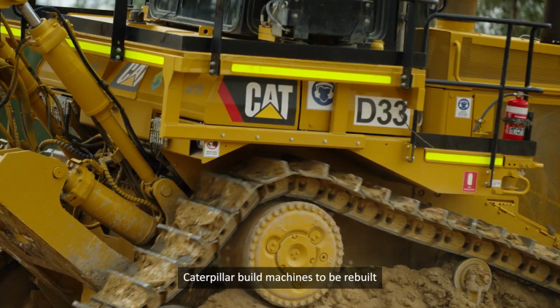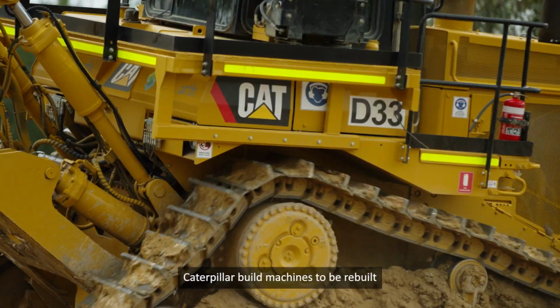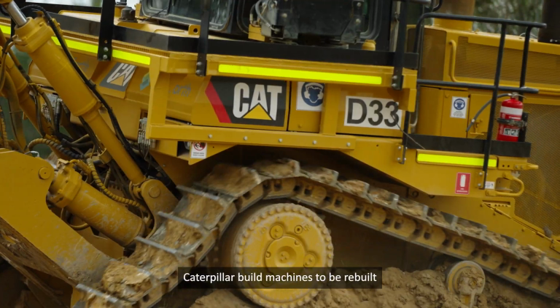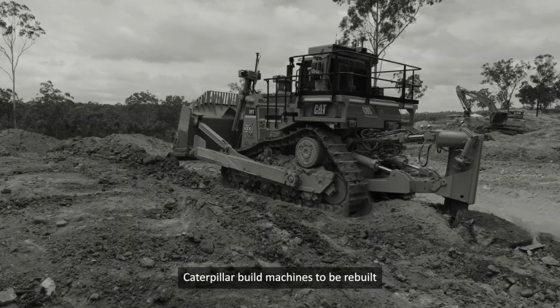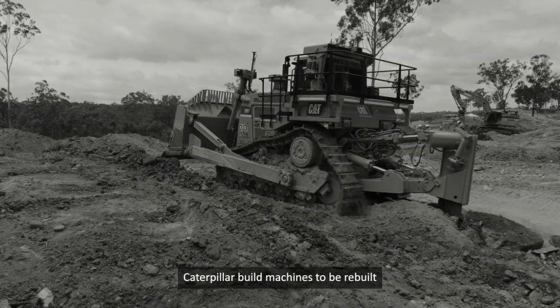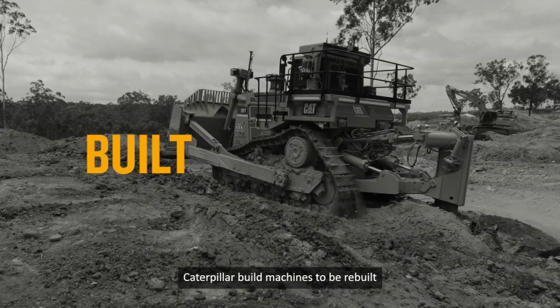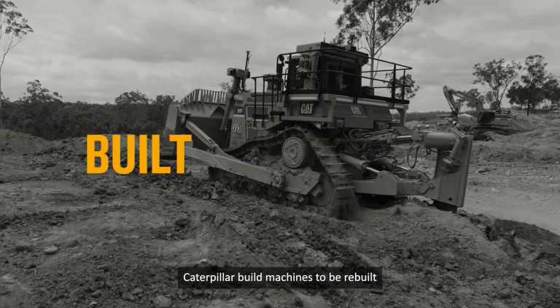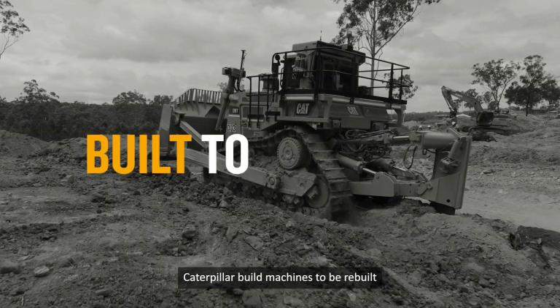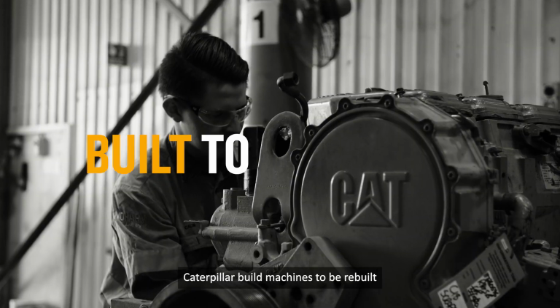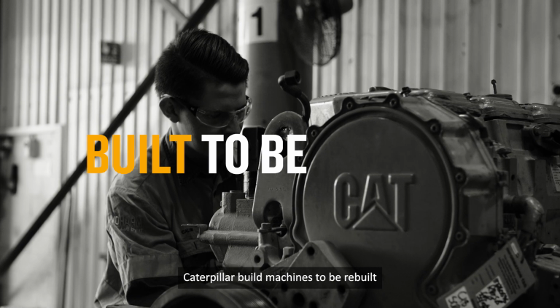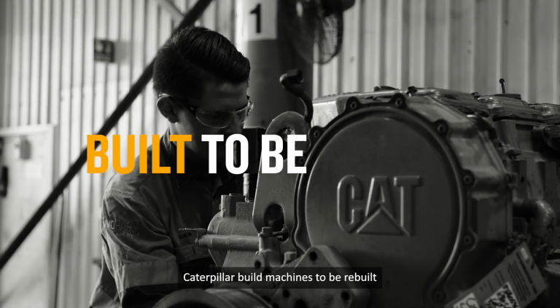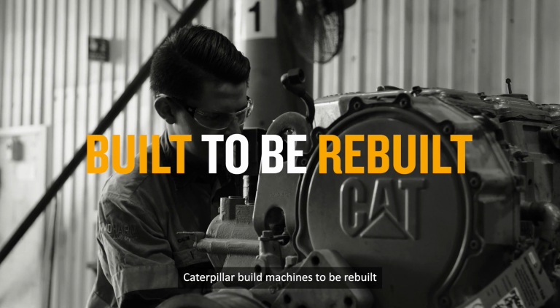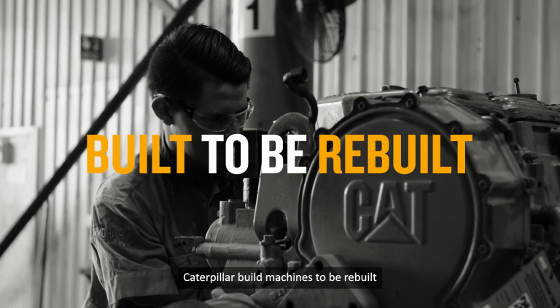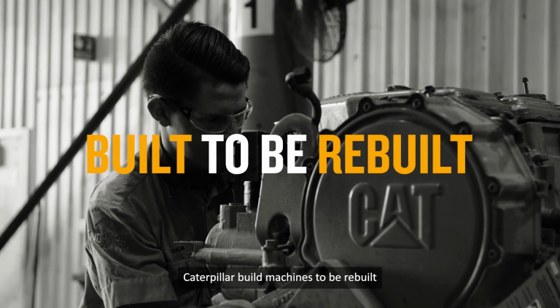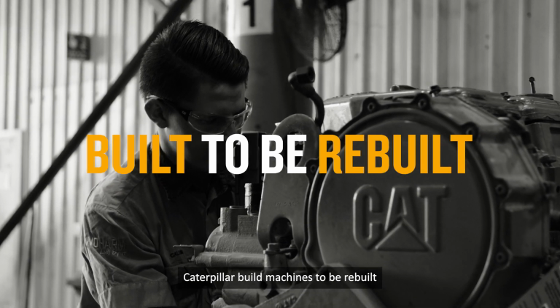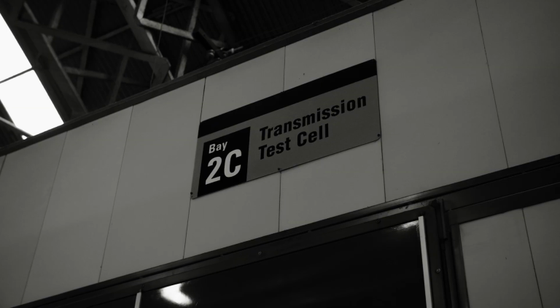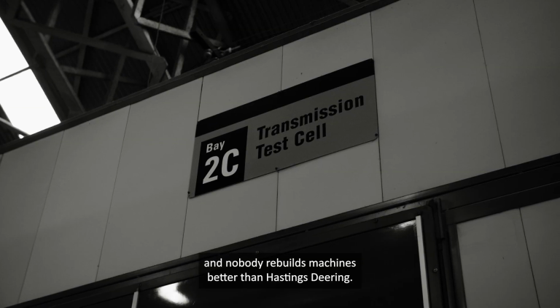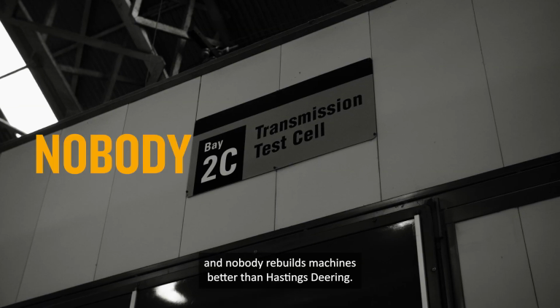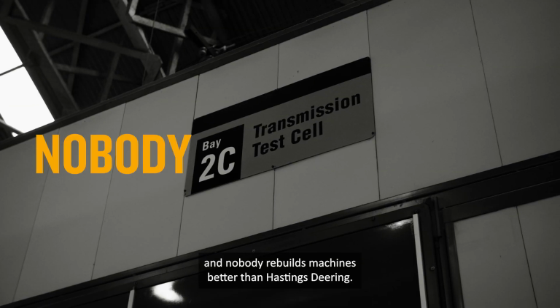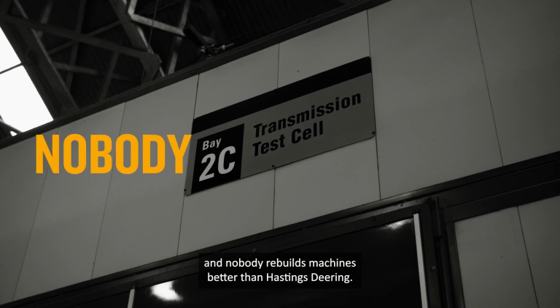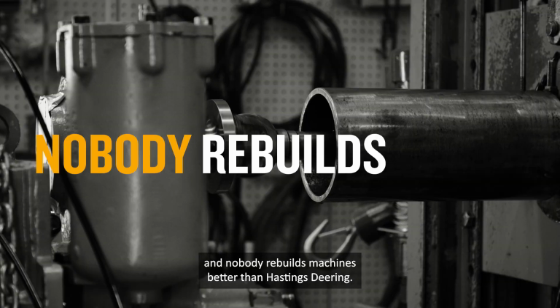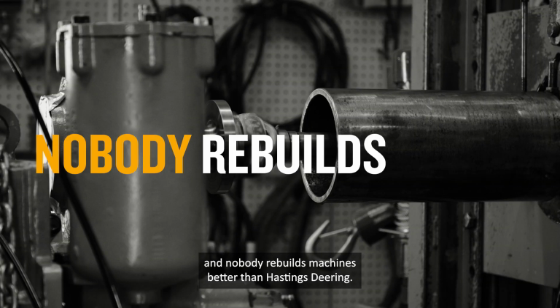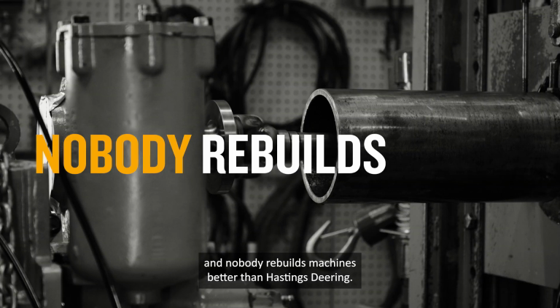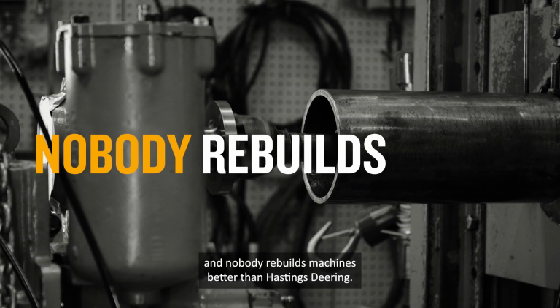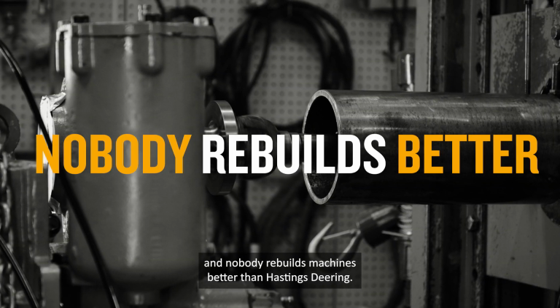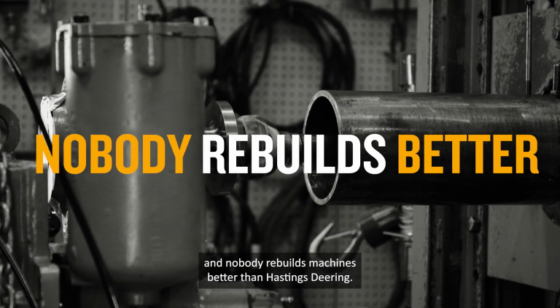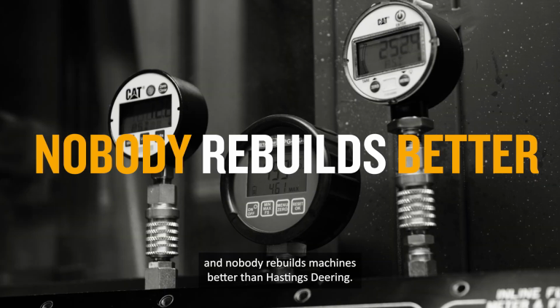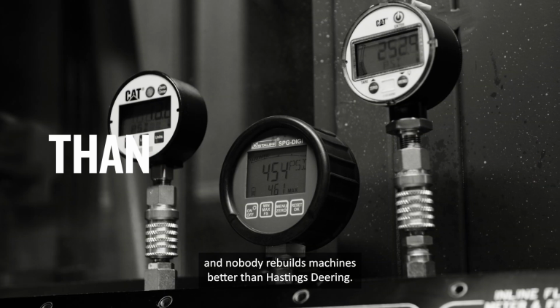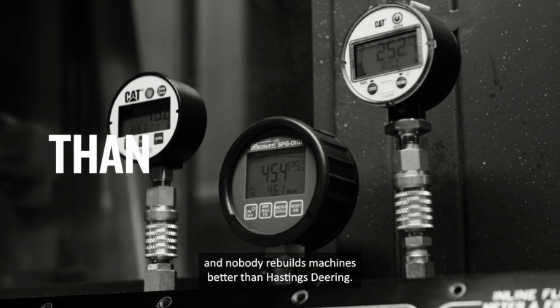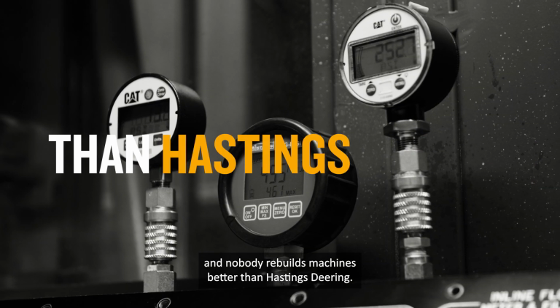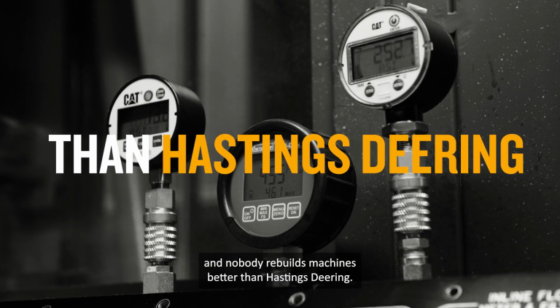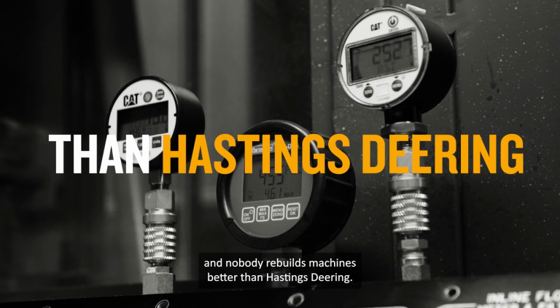Caterpillar builds machines to be rebuilt, and nobody rebuilds machines better than Hastings Deering.